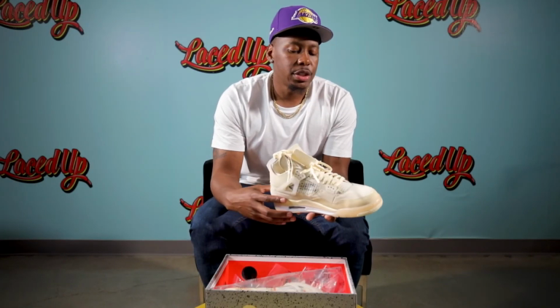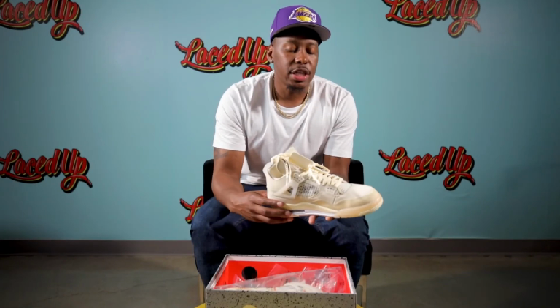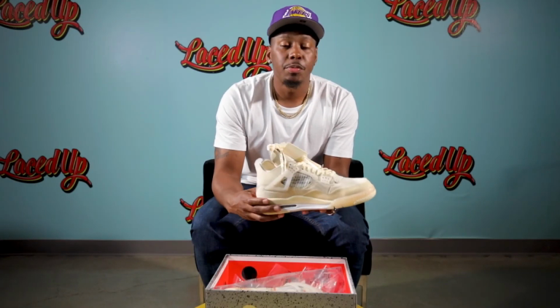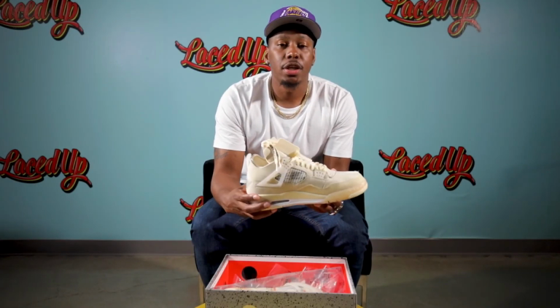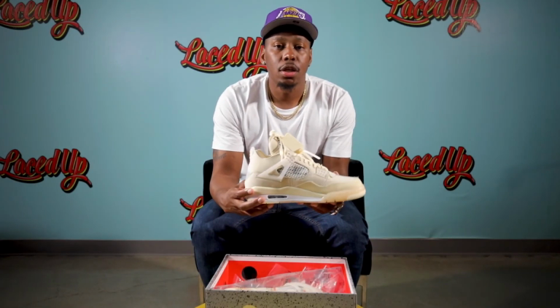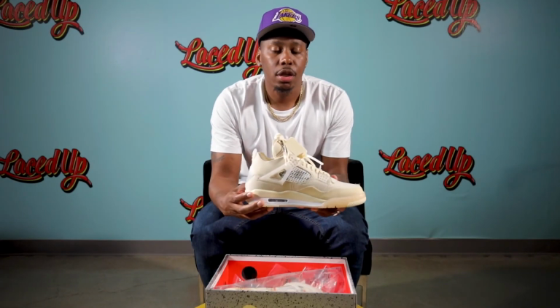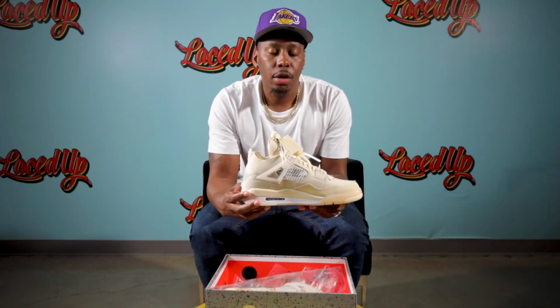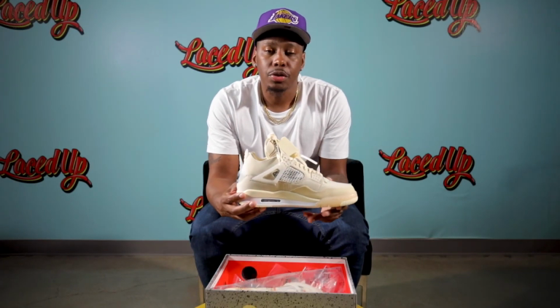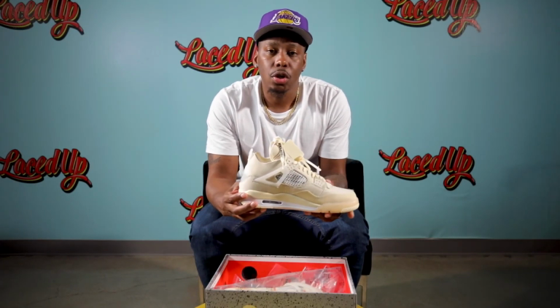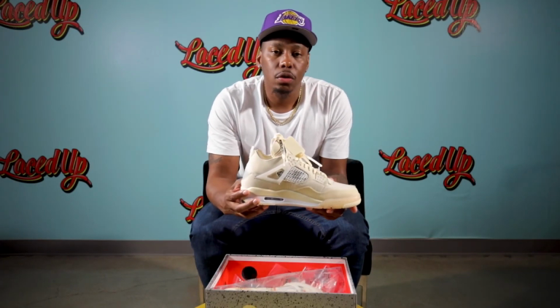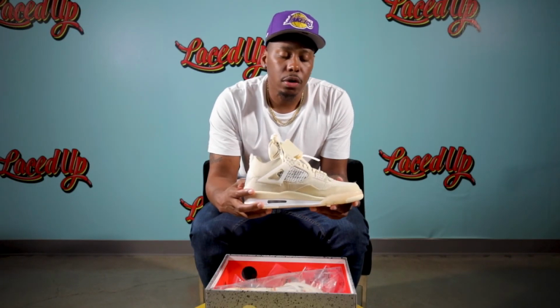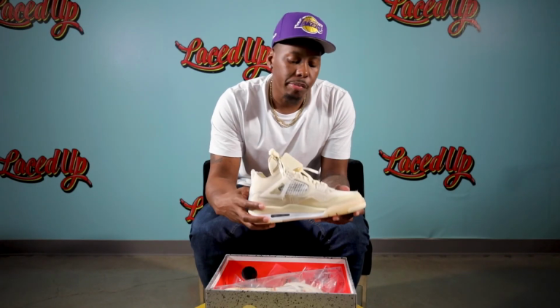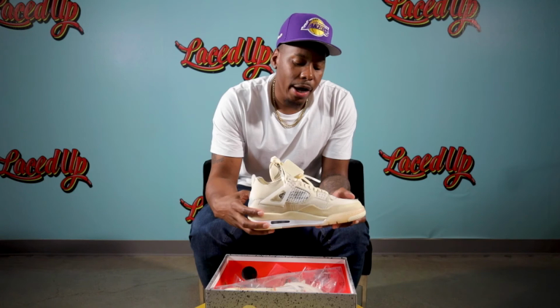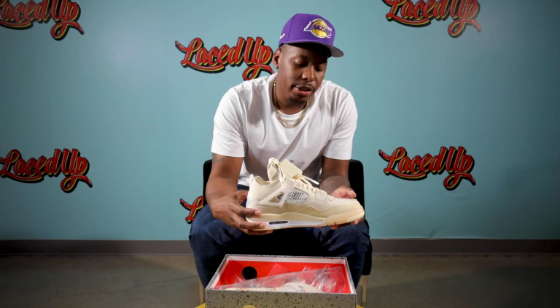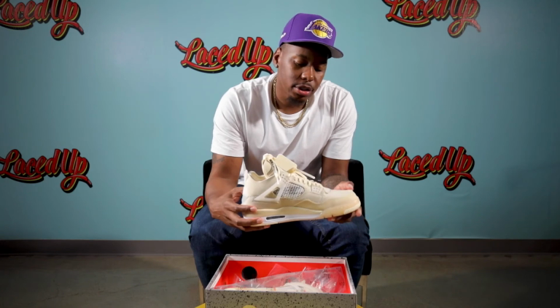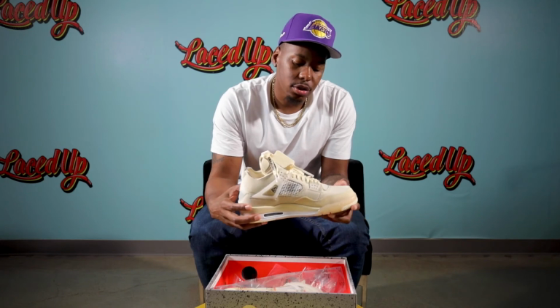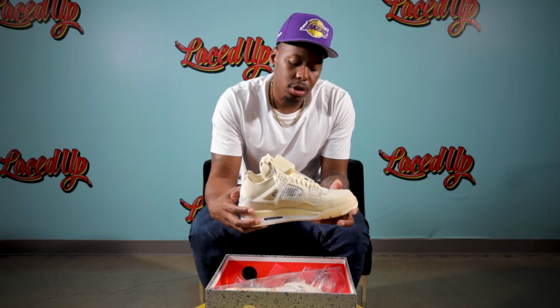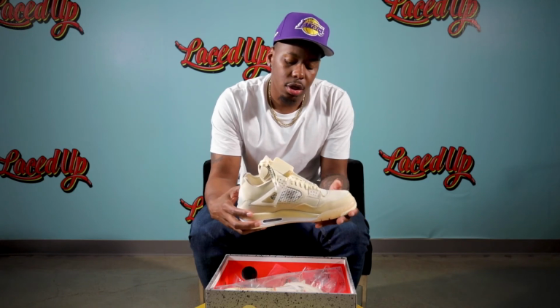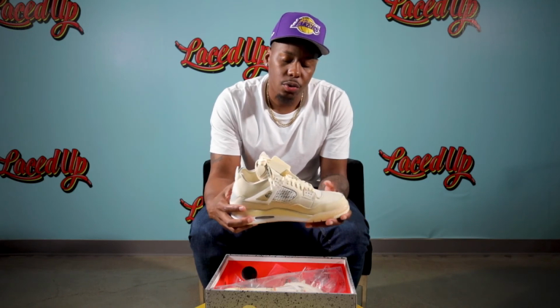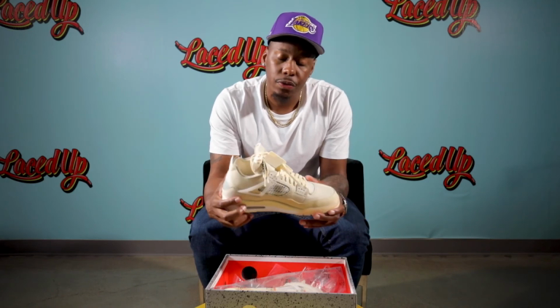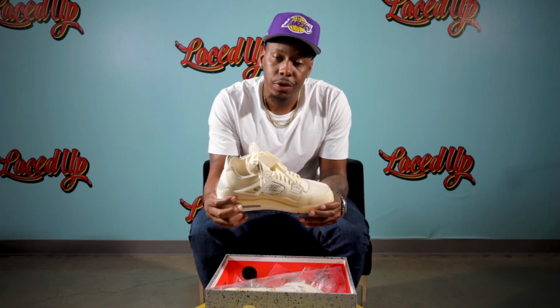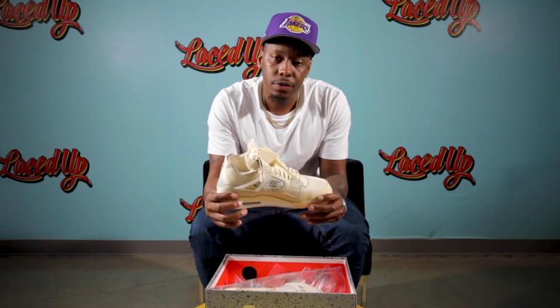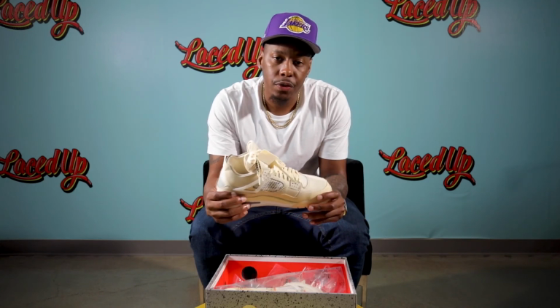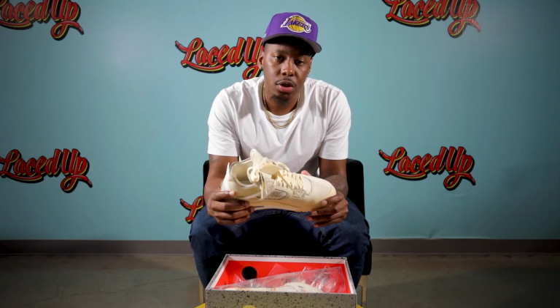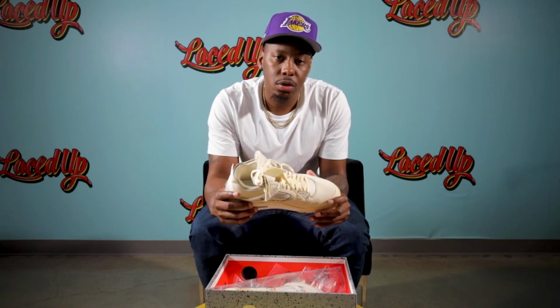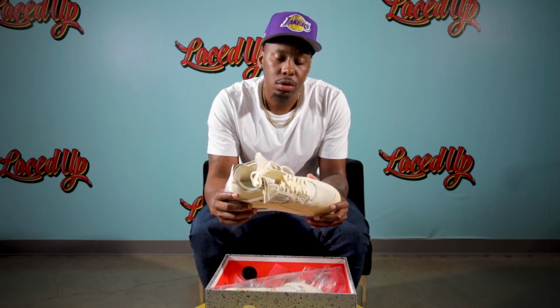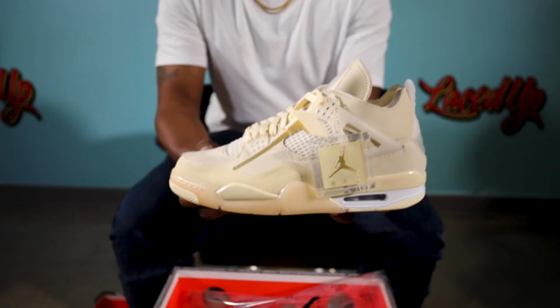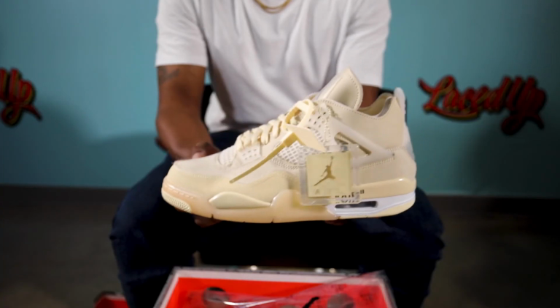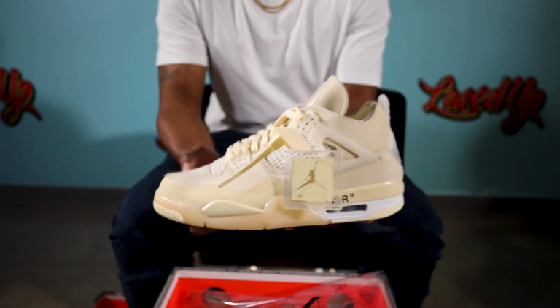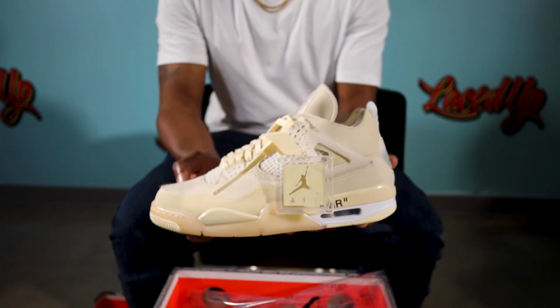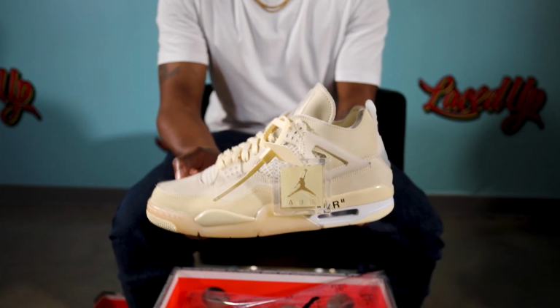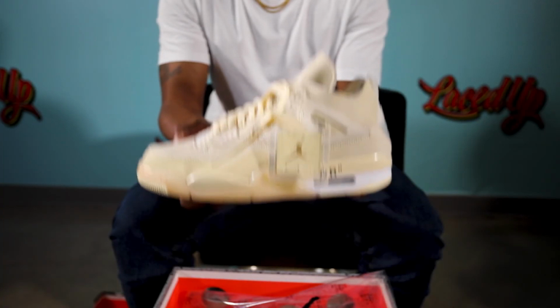This has been another episode of Unboxed with Freaky Phil. We out.